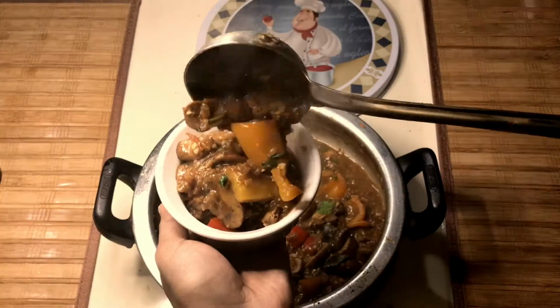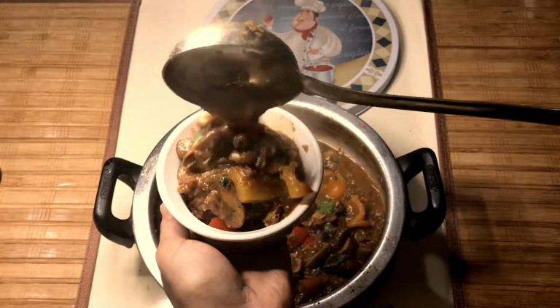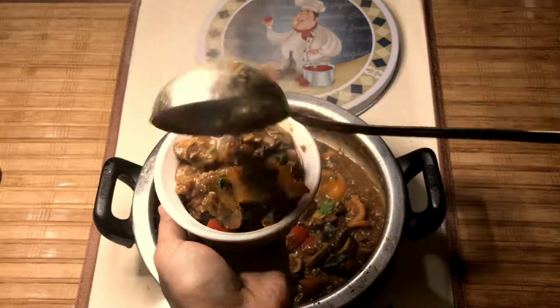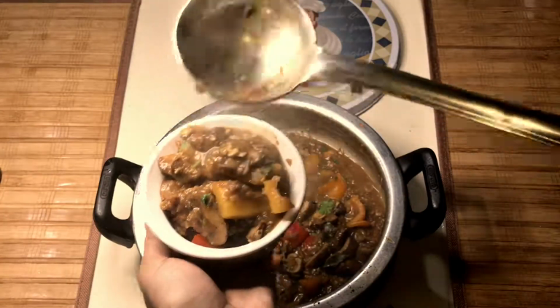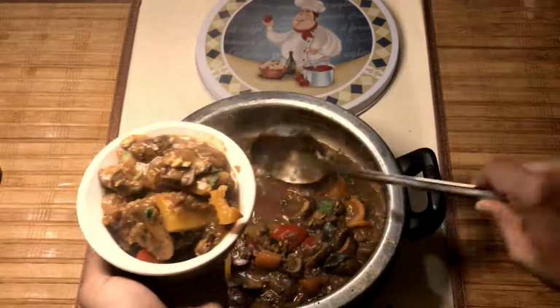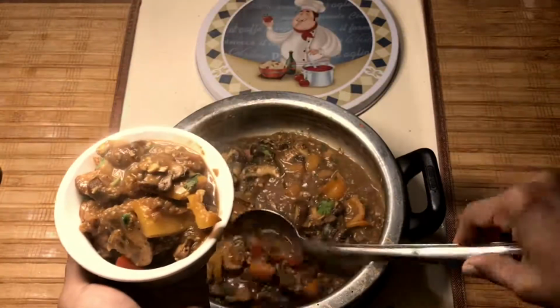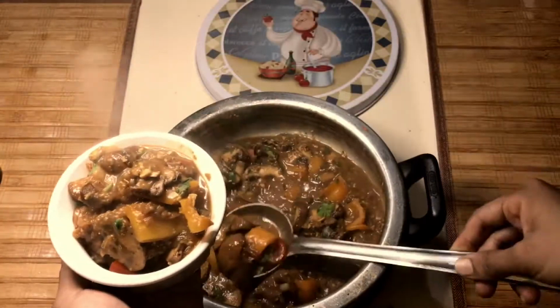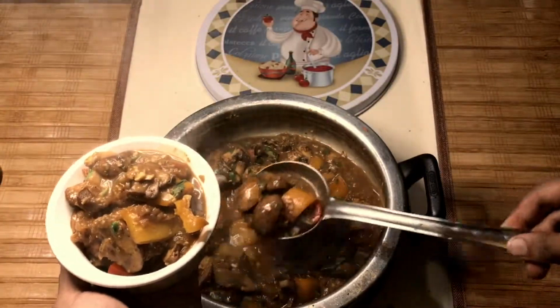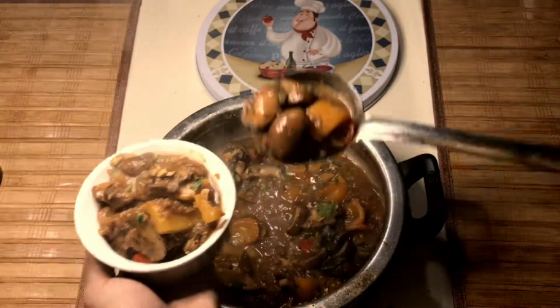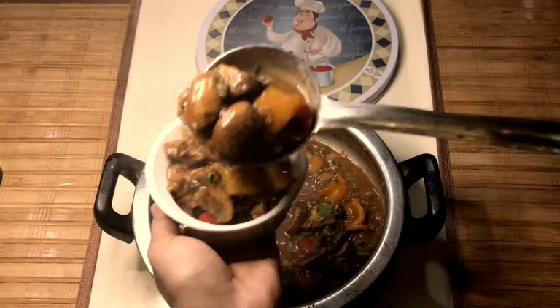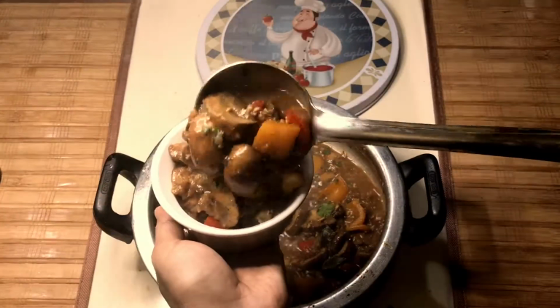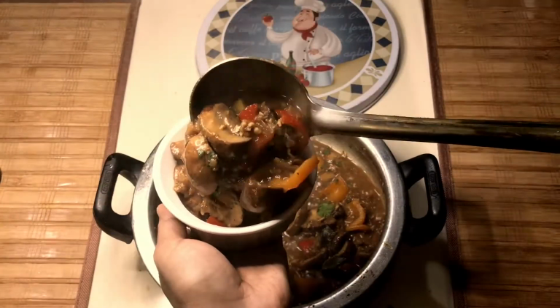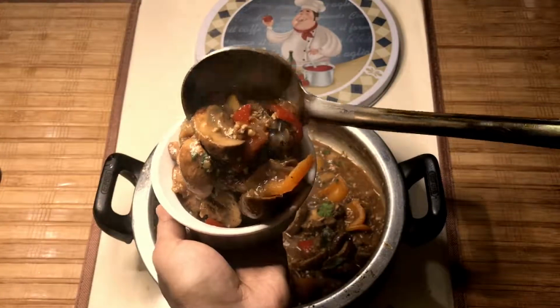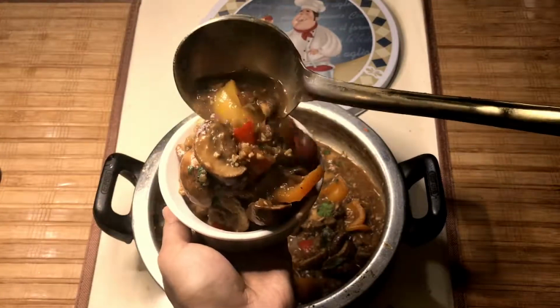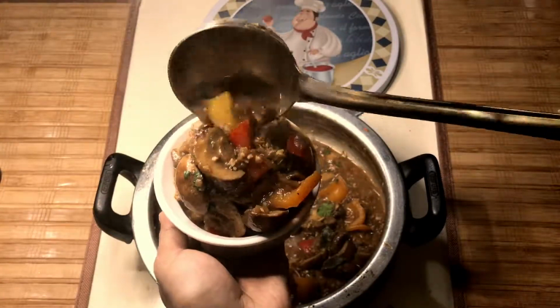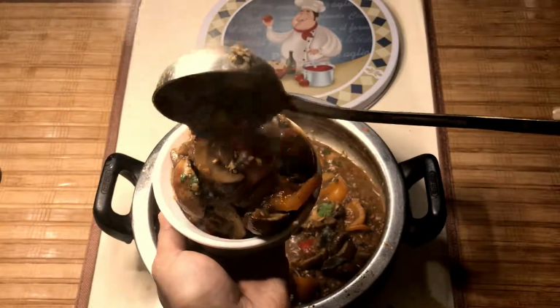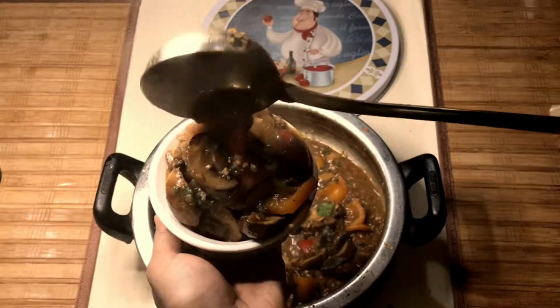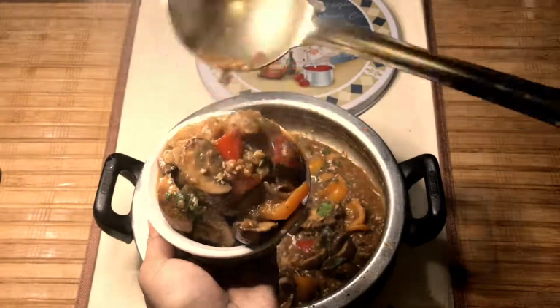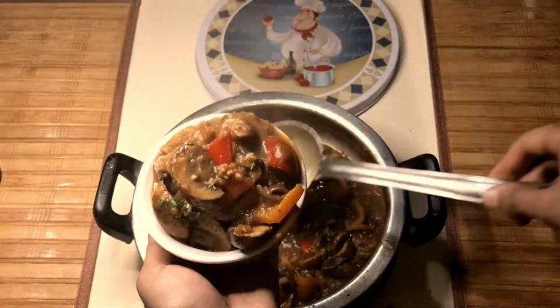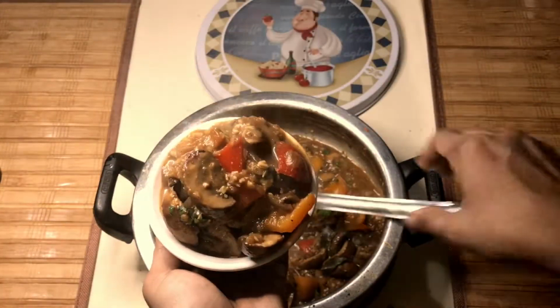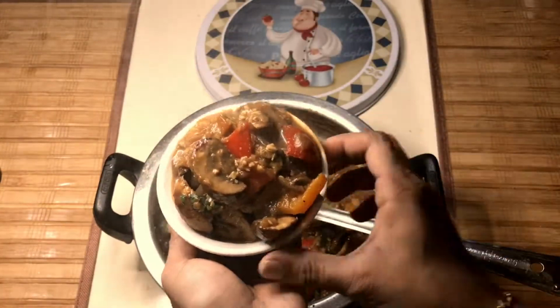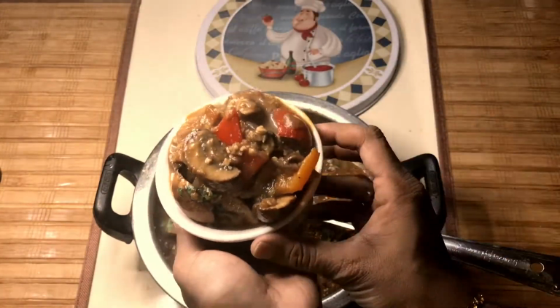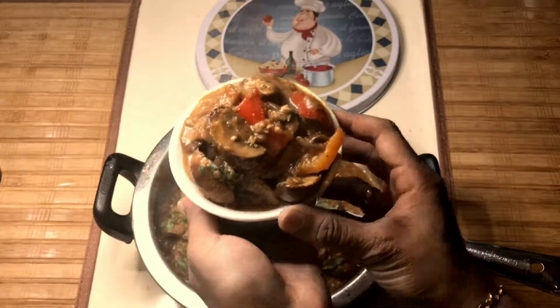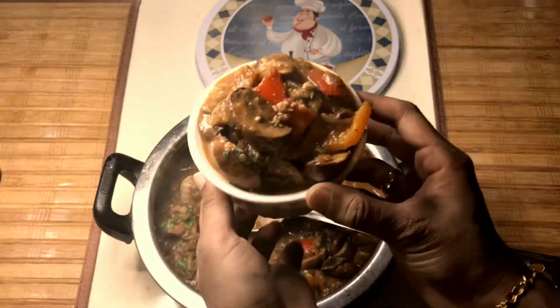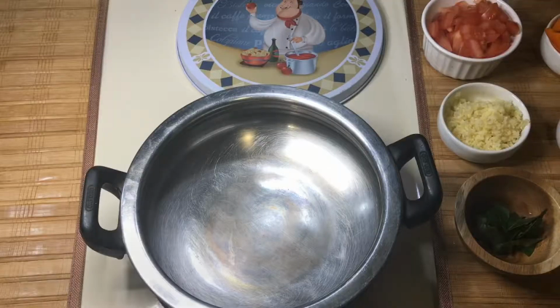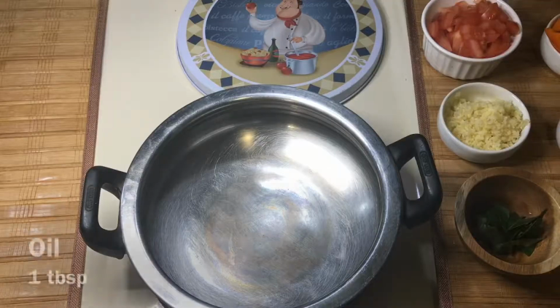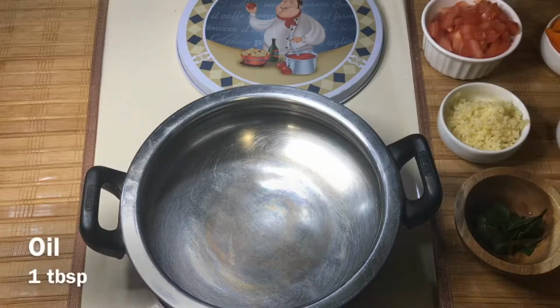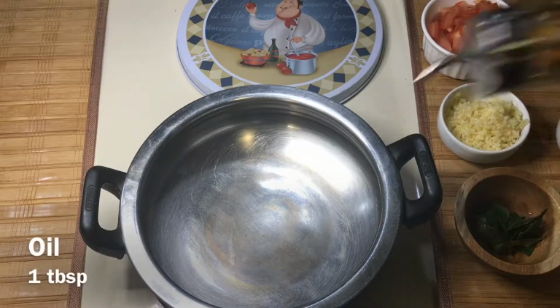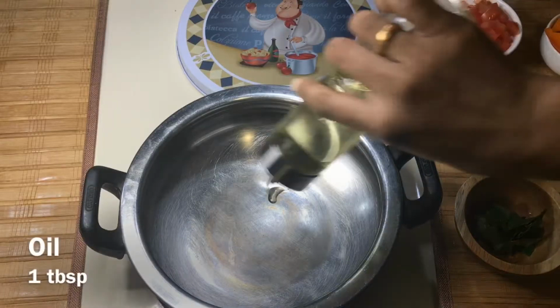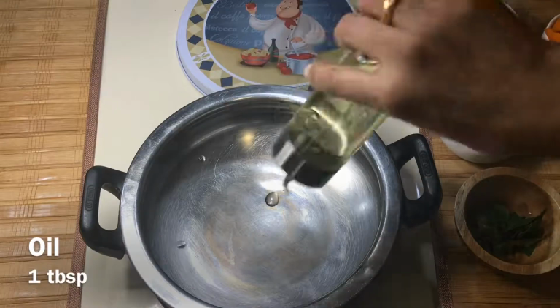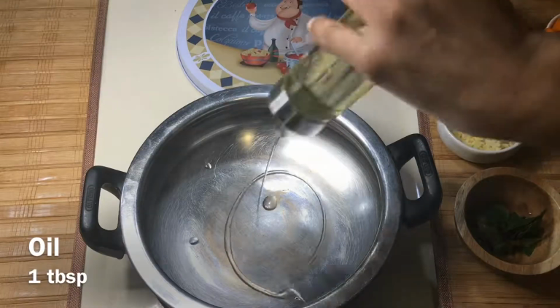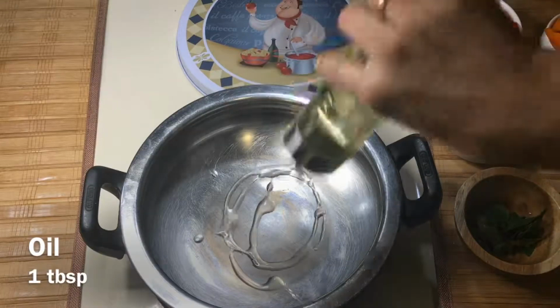Hello friends, welcome to Enamma Samayal. Today we have pepper mushroom curry.